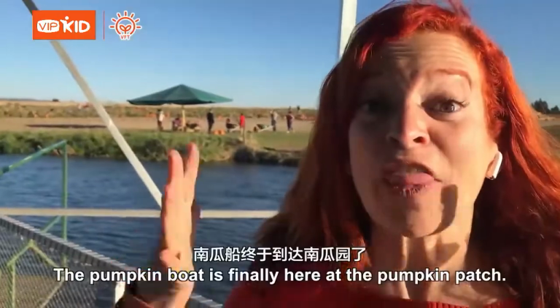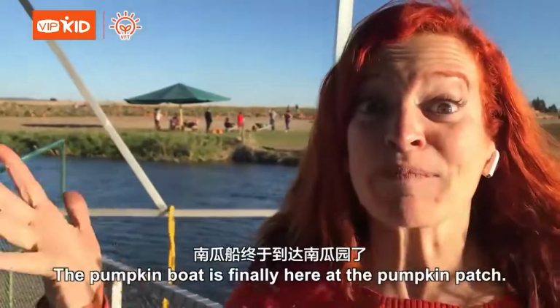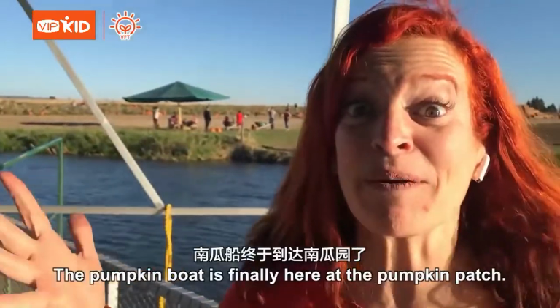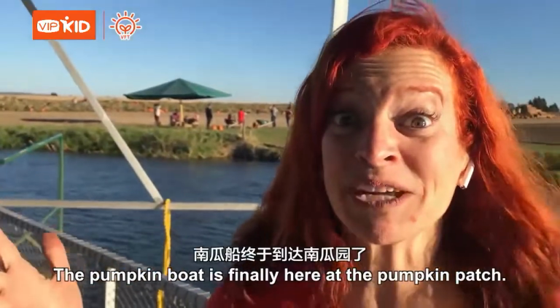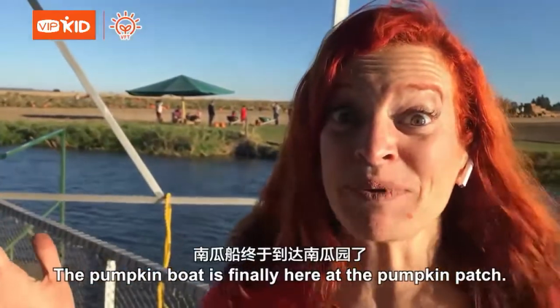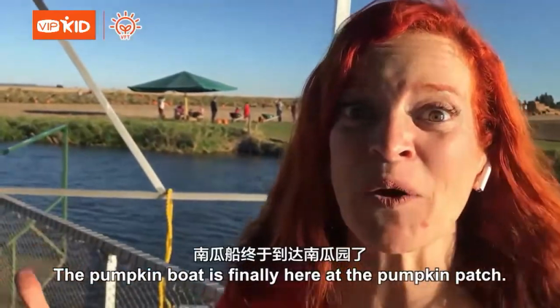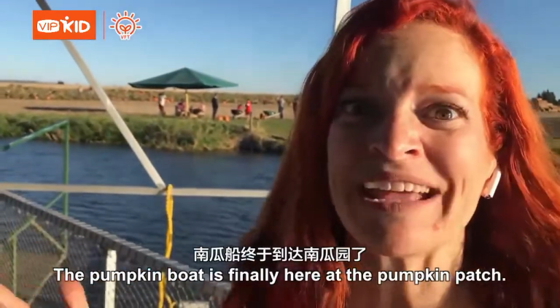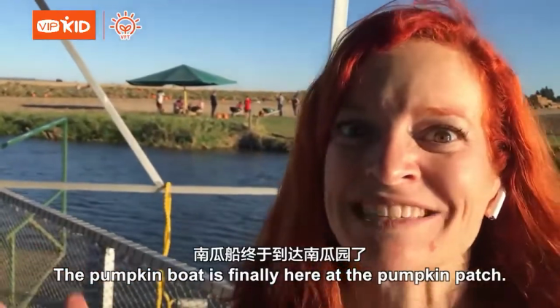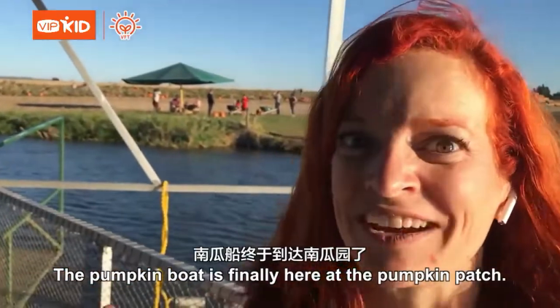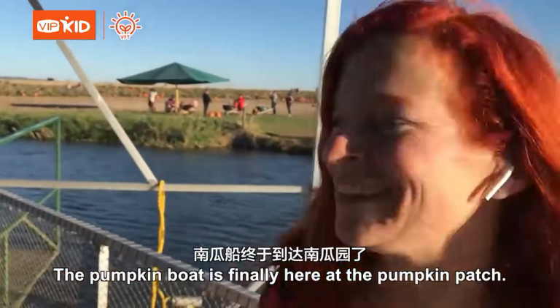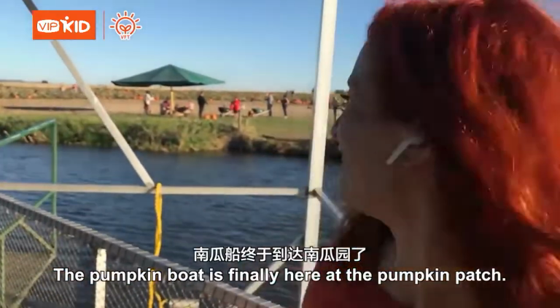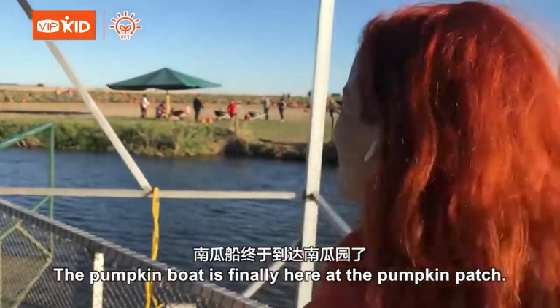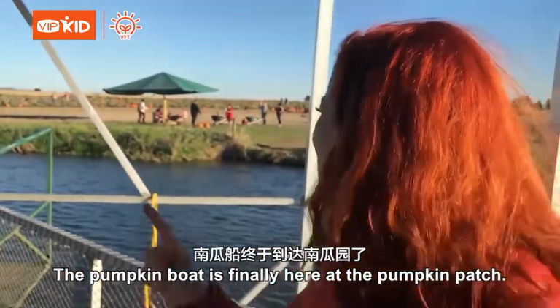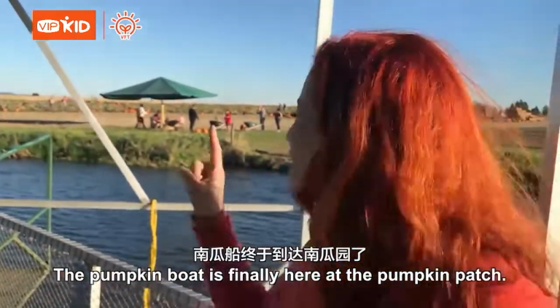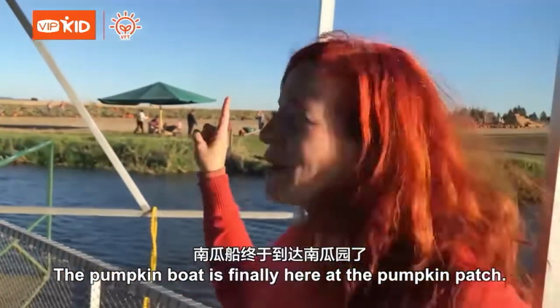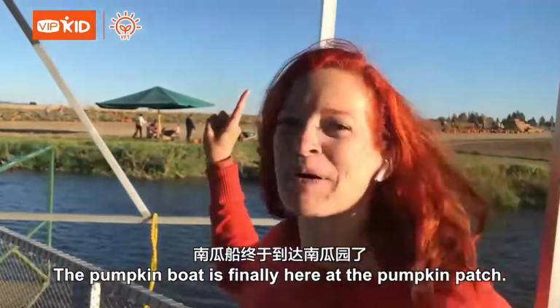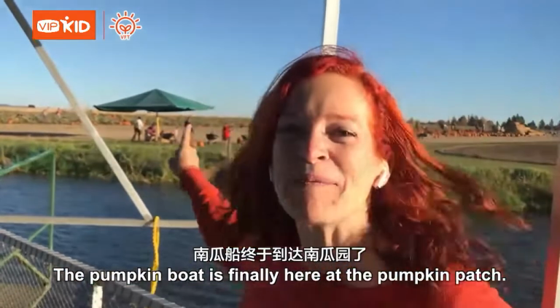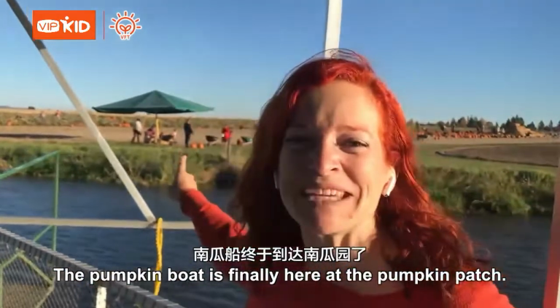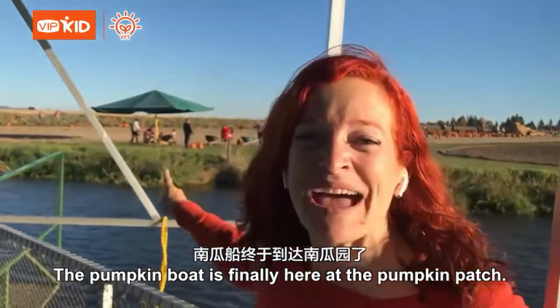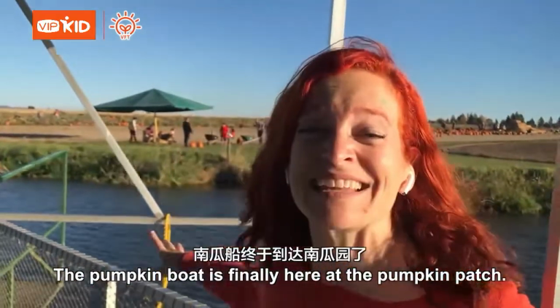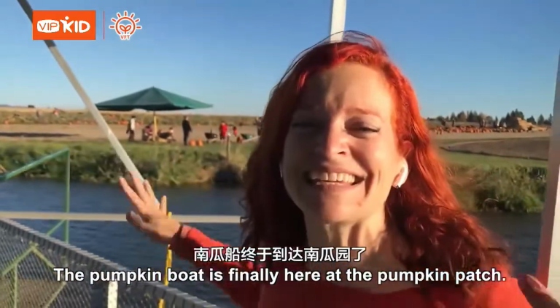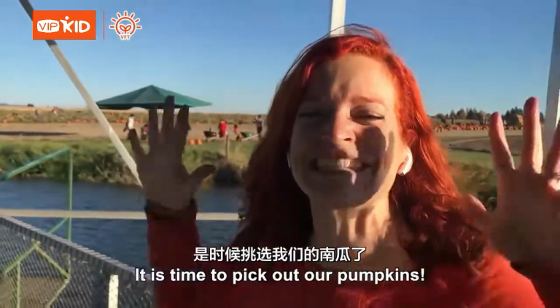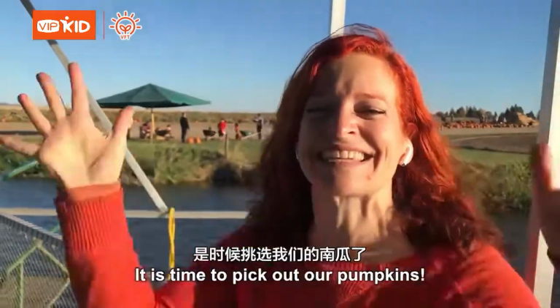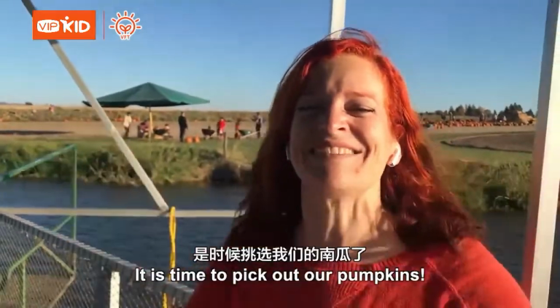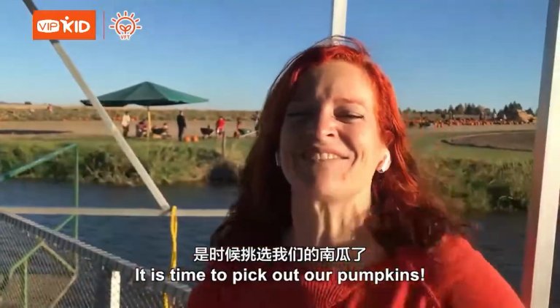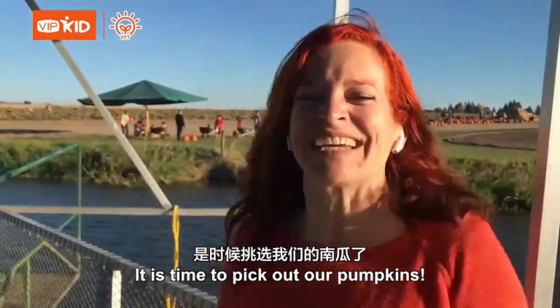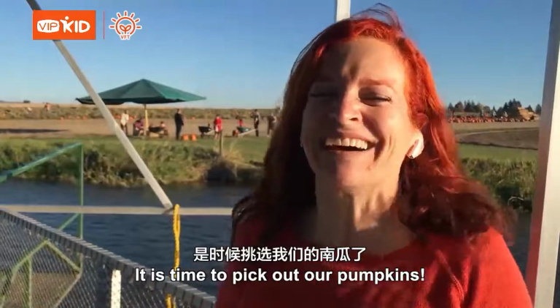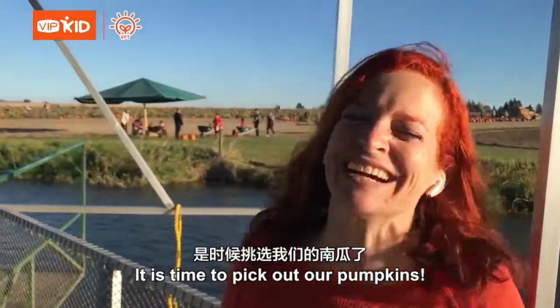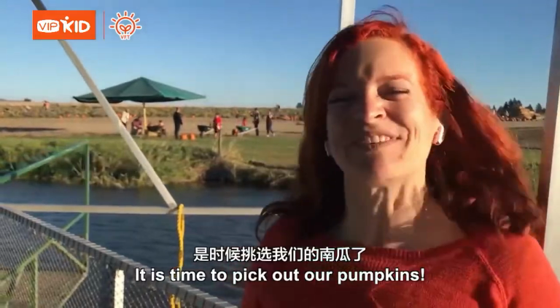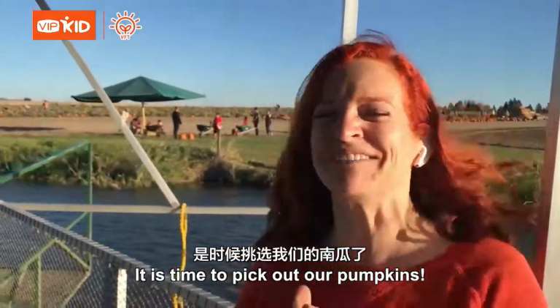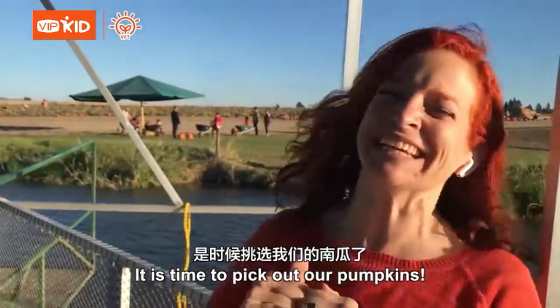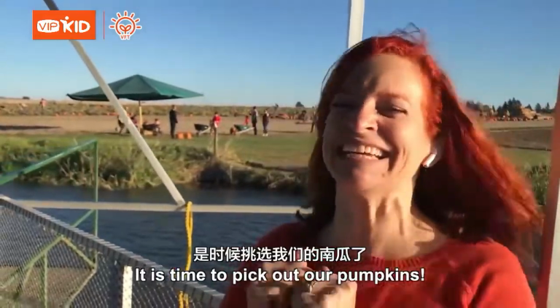The Pumpkin Boat is finally here at the Pumpkin Patch. It is time to pick out our pumpkins!